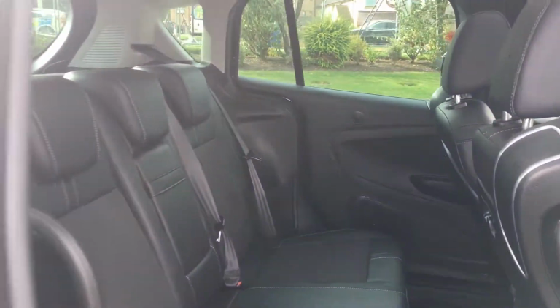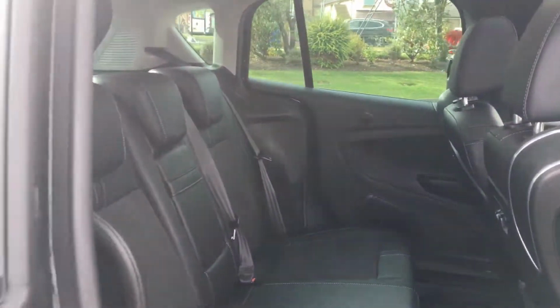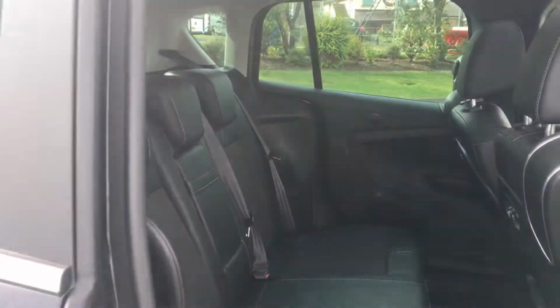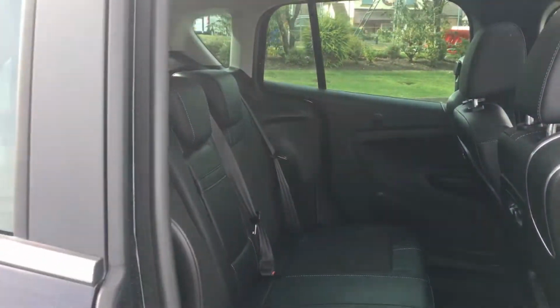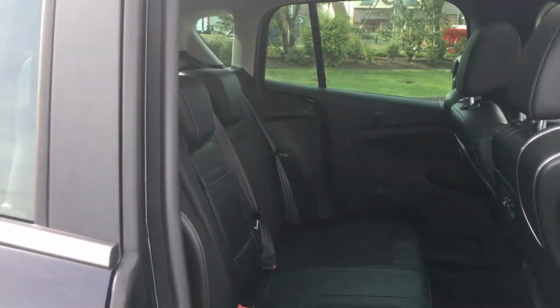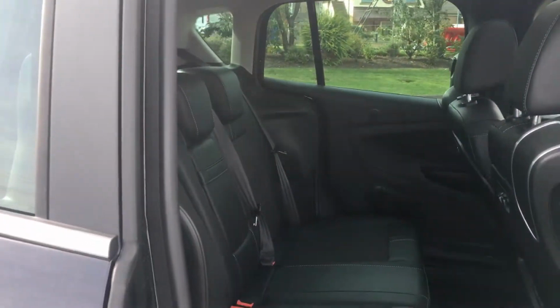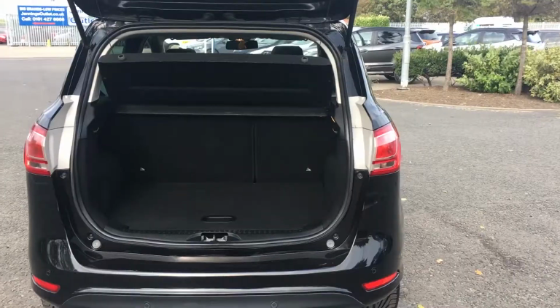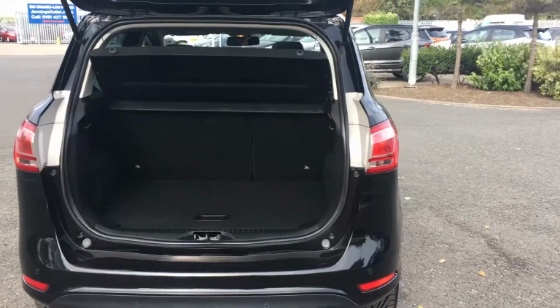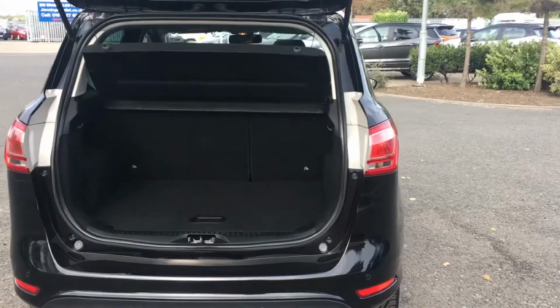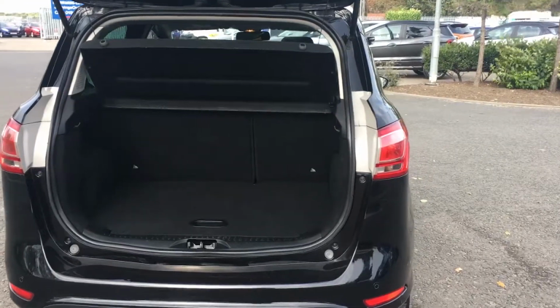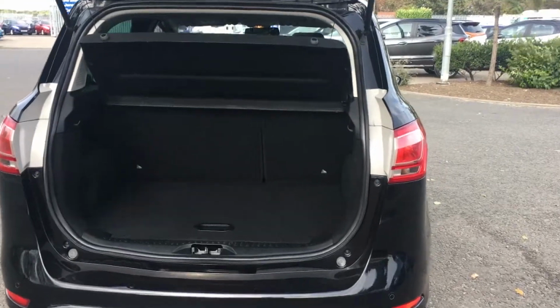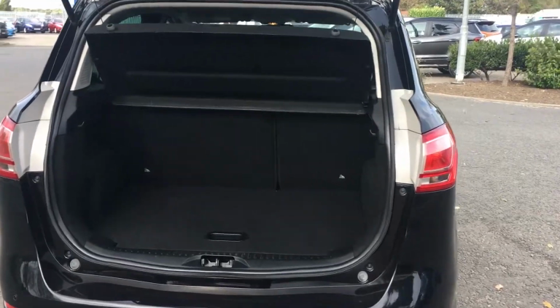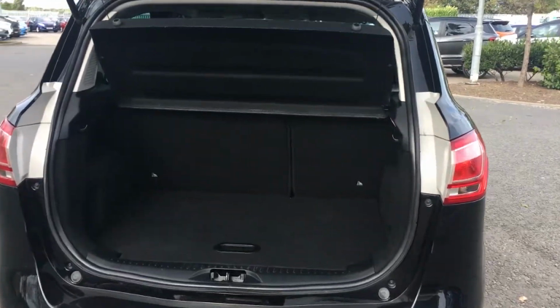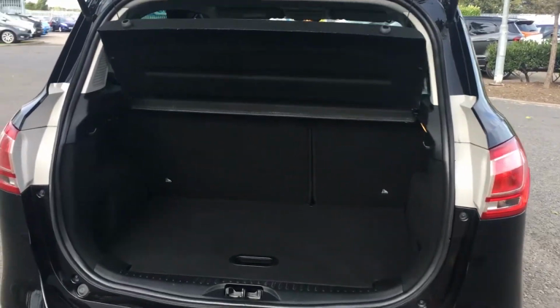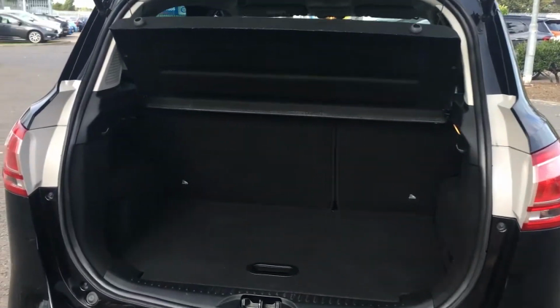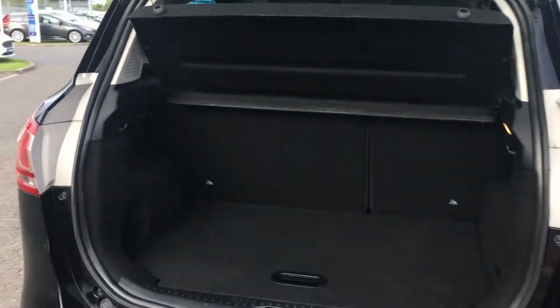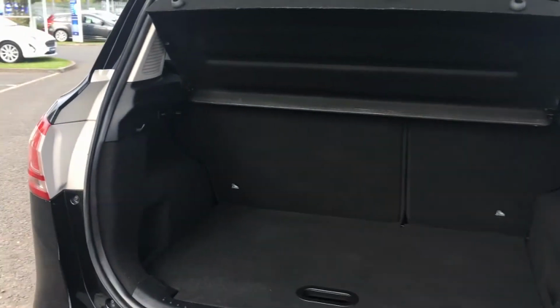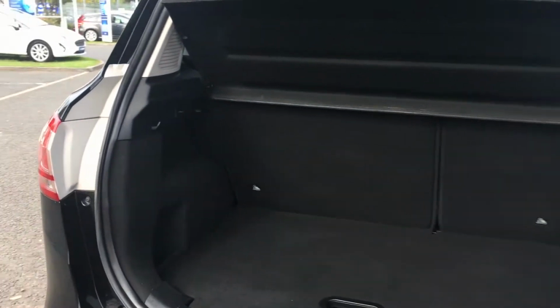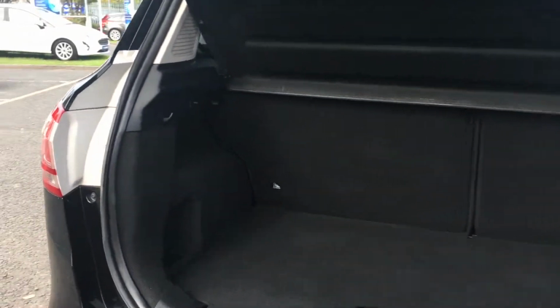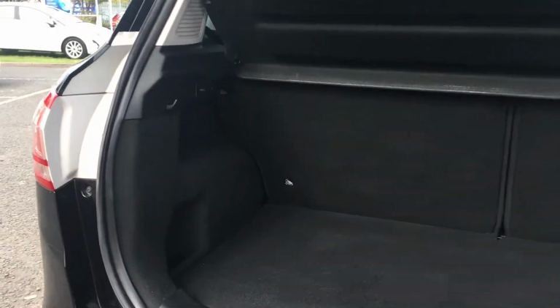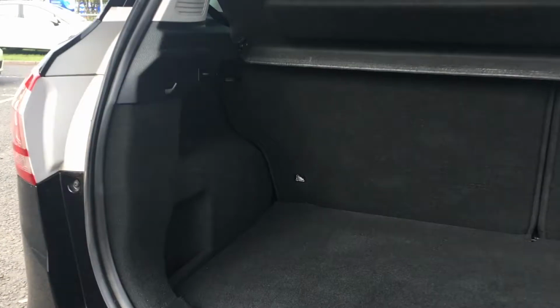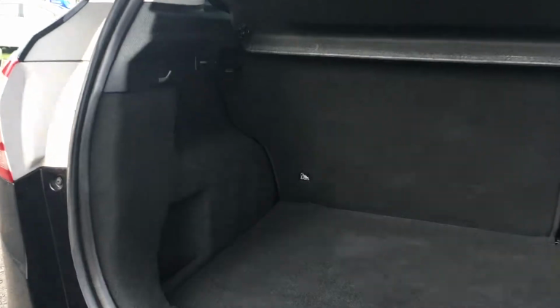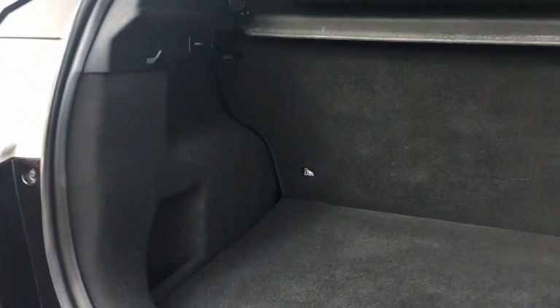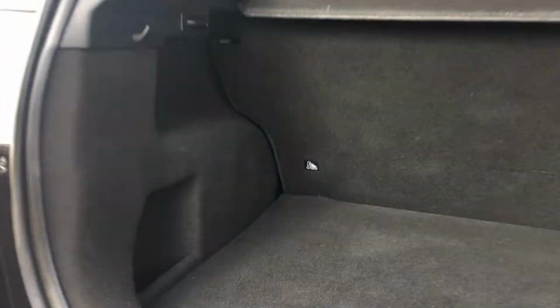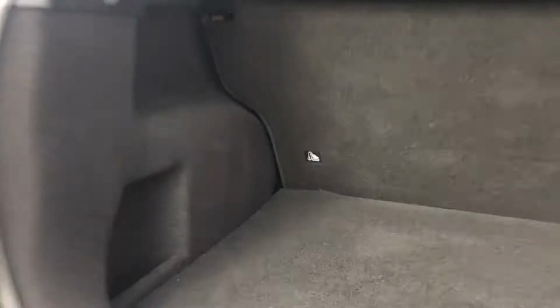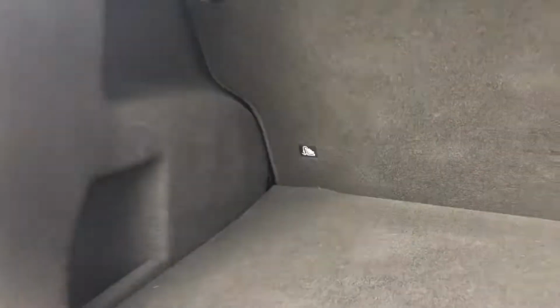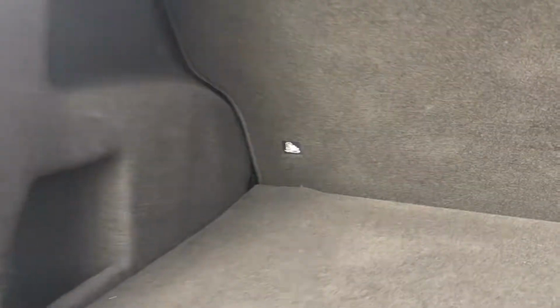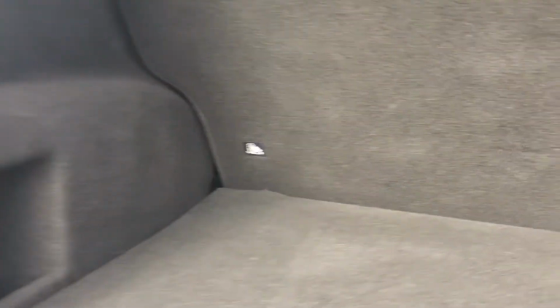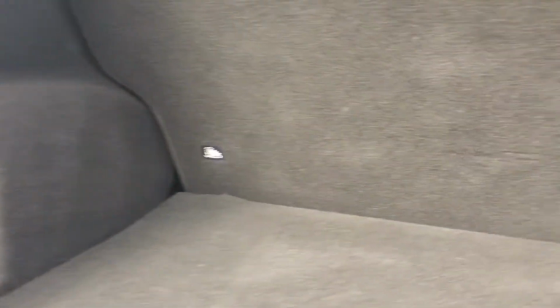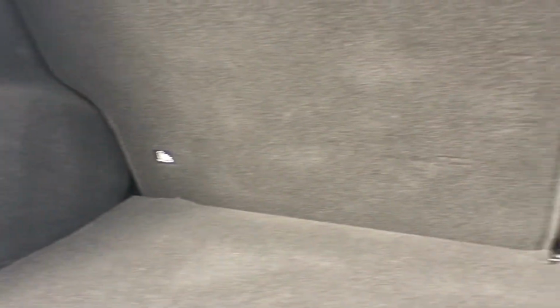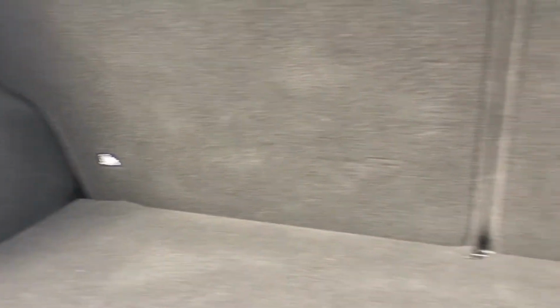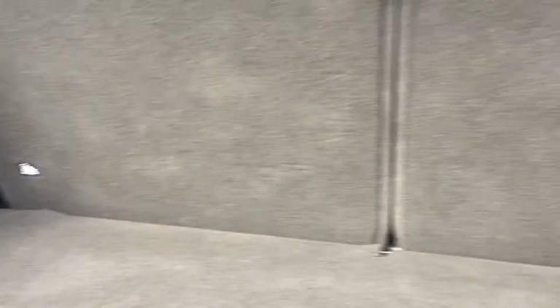There's lots of boot space with the option to fold down the rear seats if you just need a little bit of extra room.